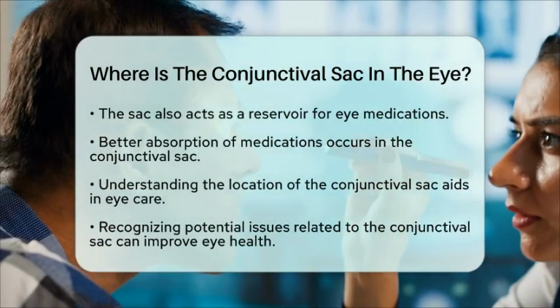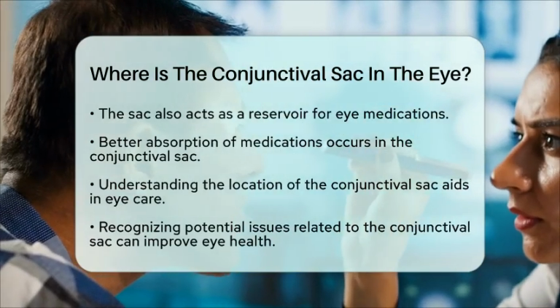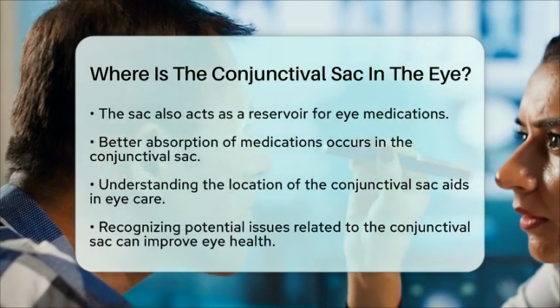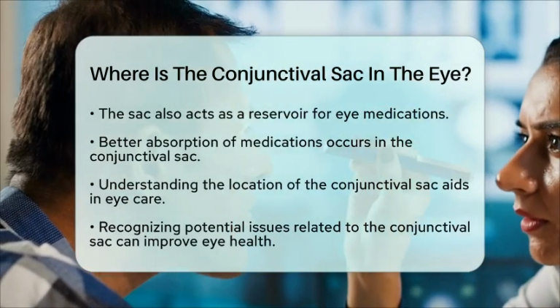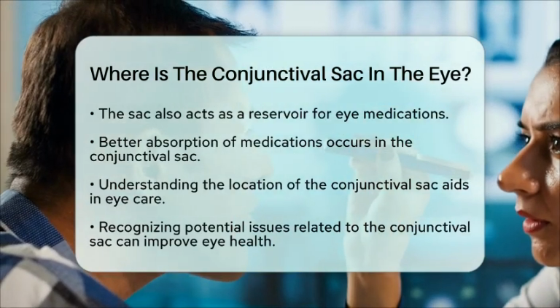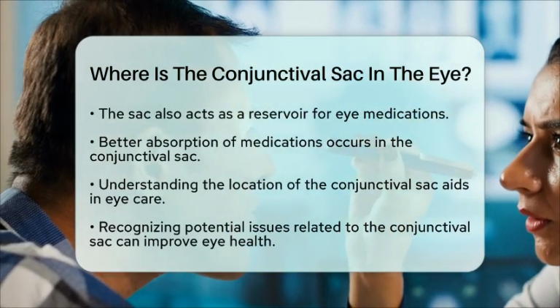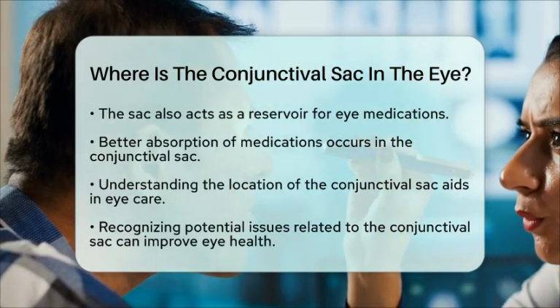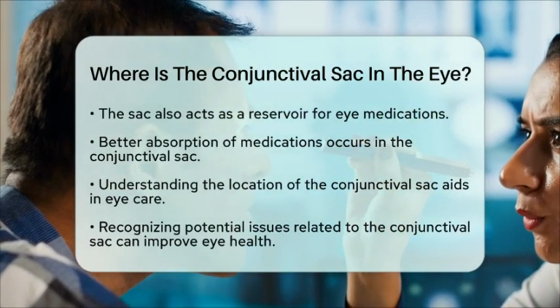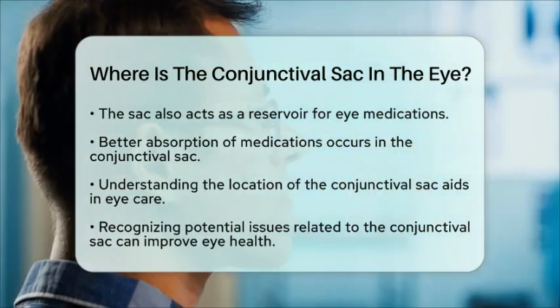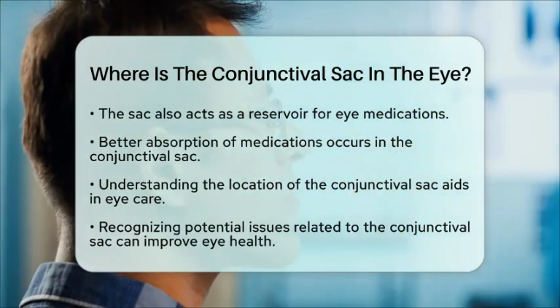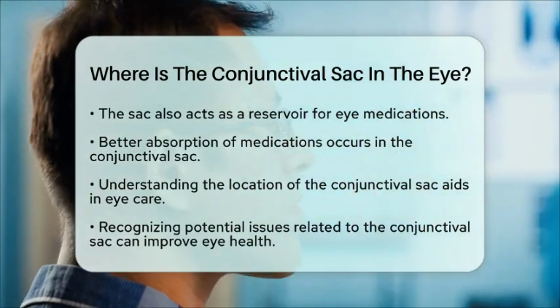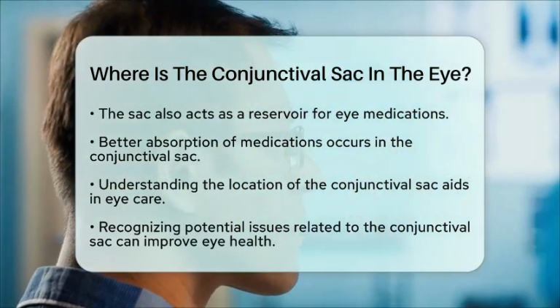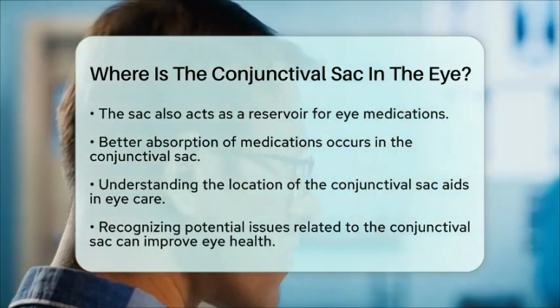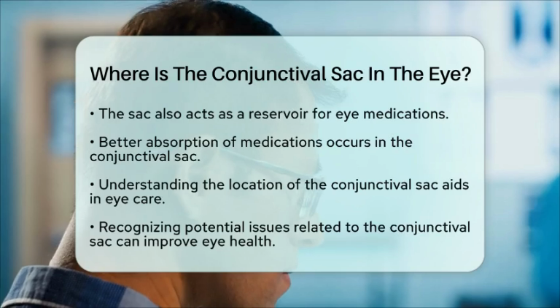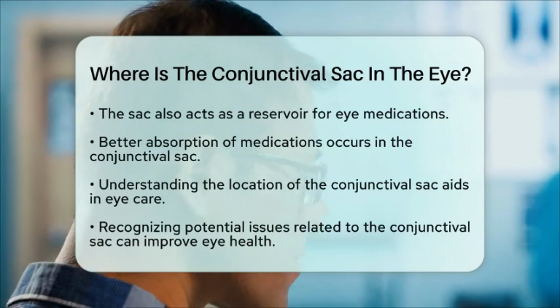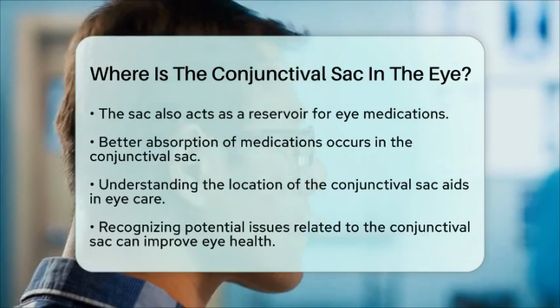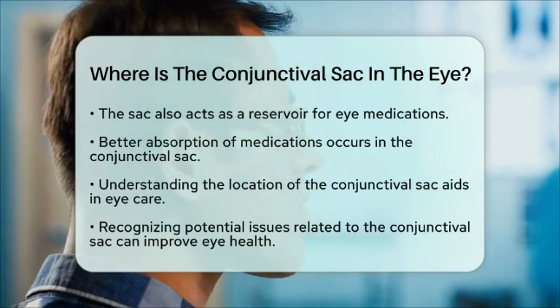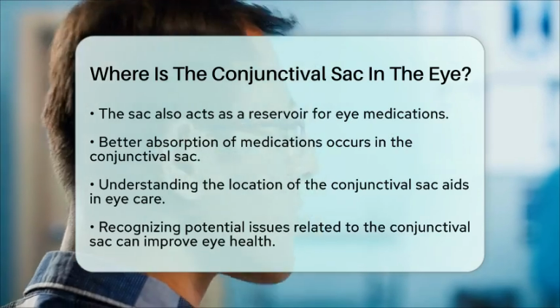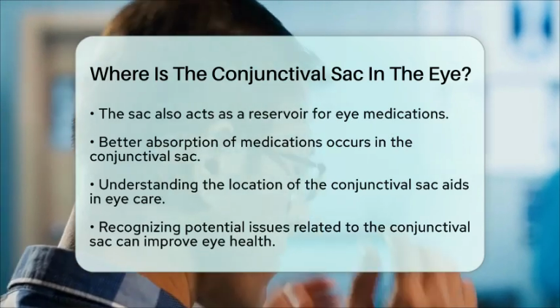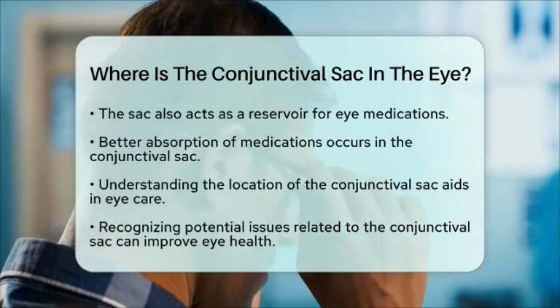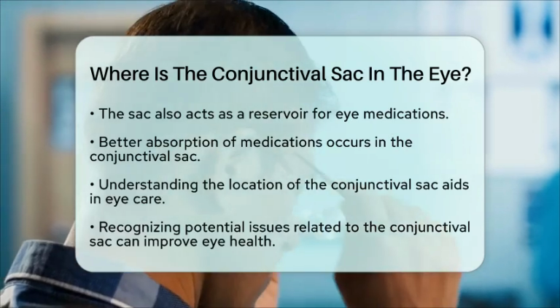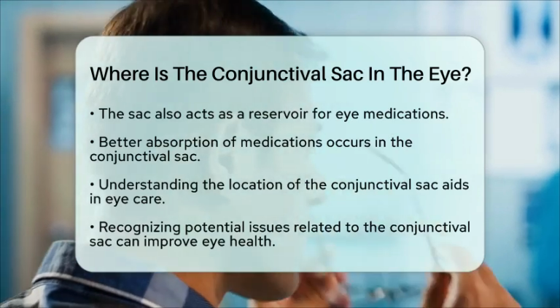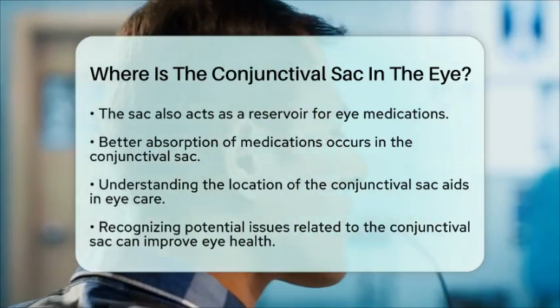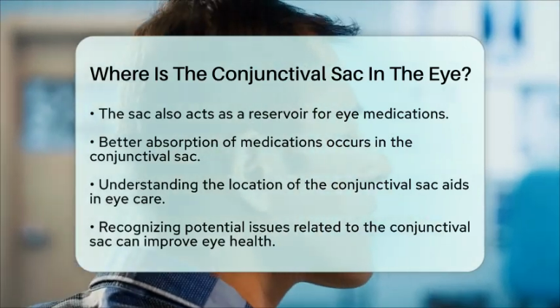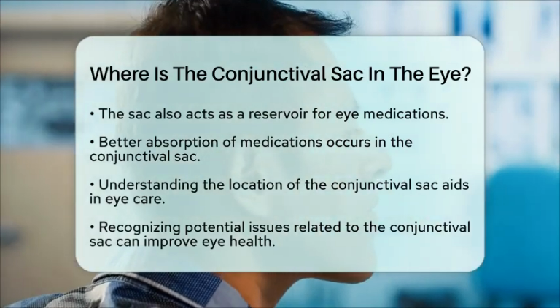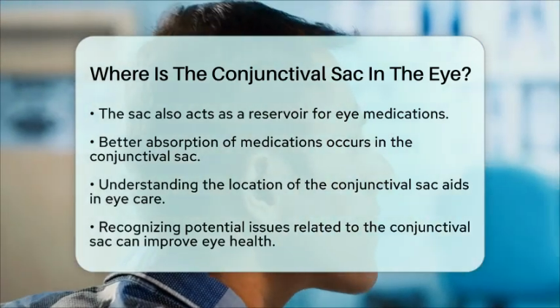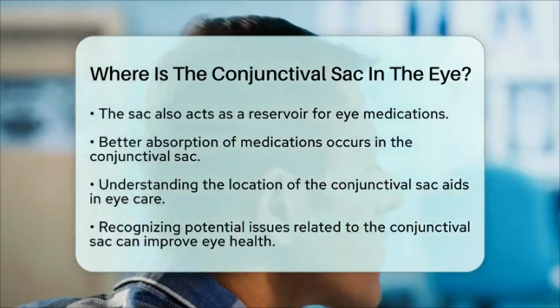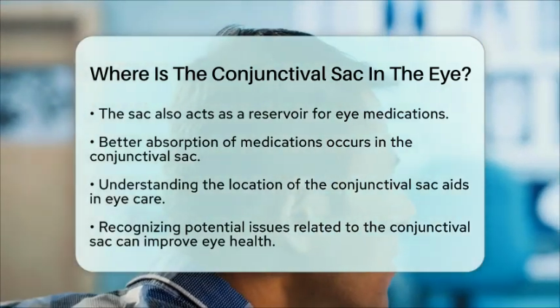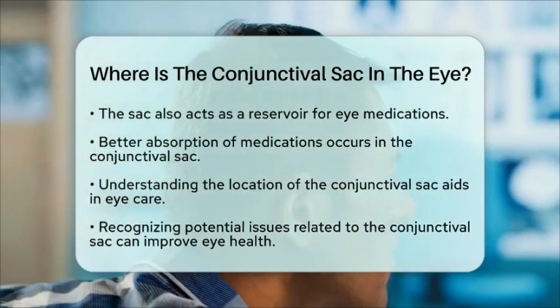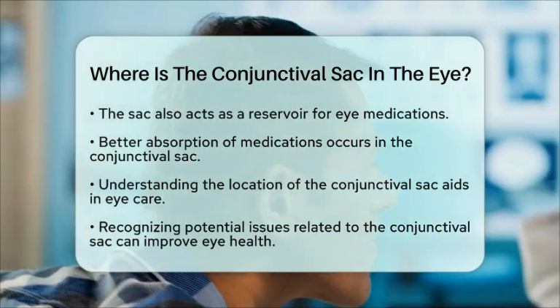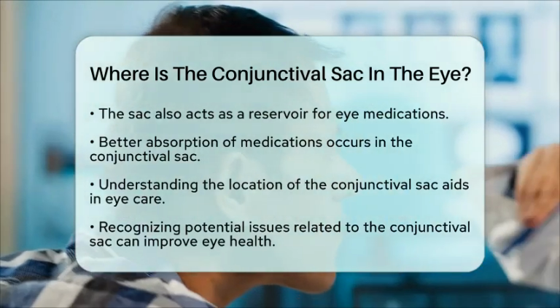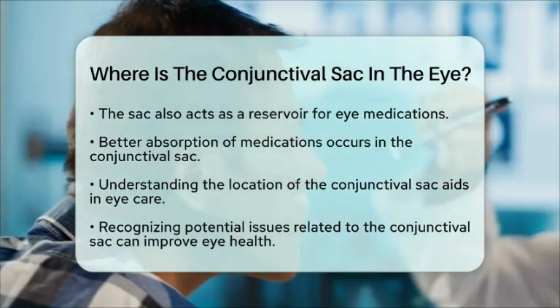Understanding where it is located can help you better care for your eyes and recognize any potential issues that may arise.